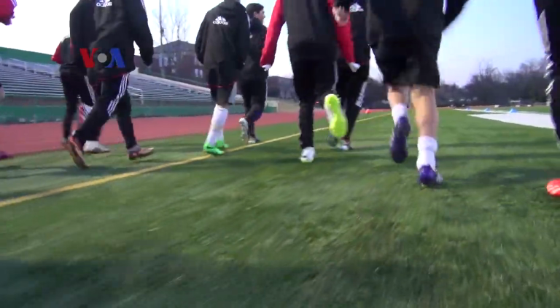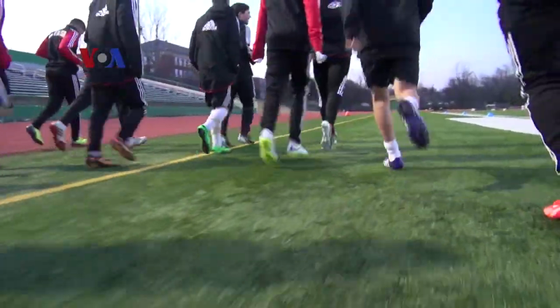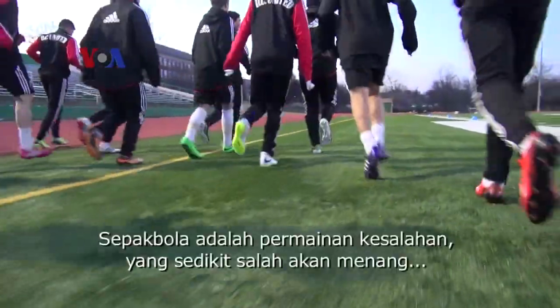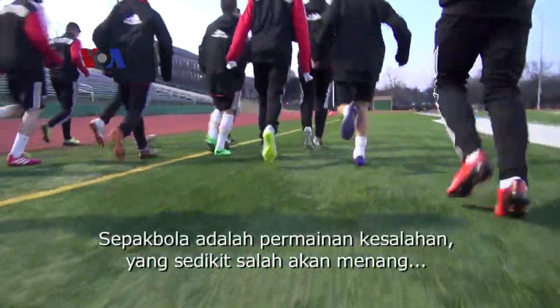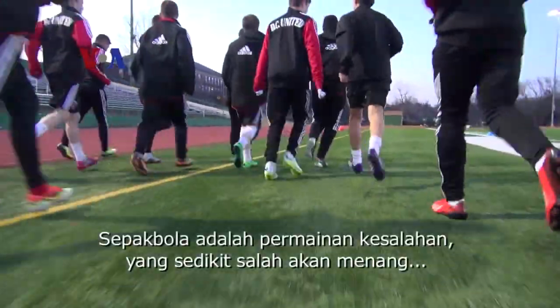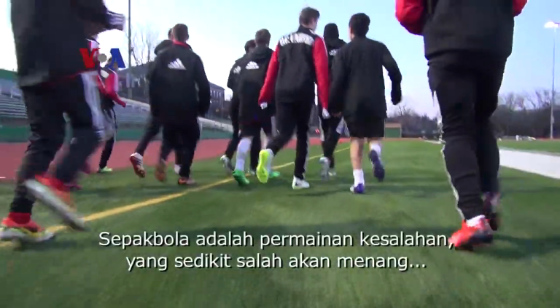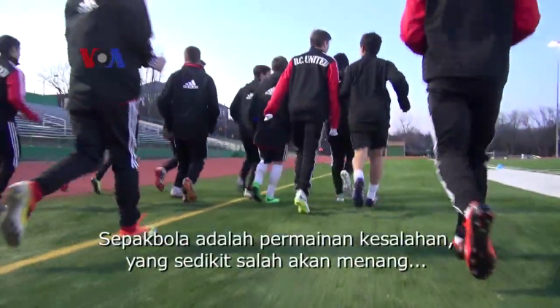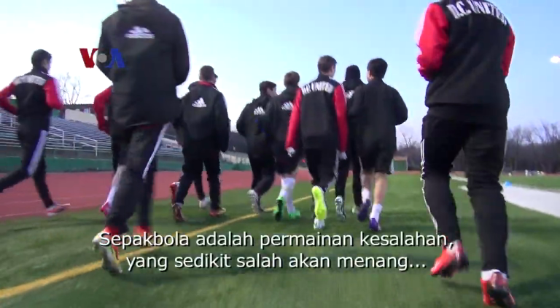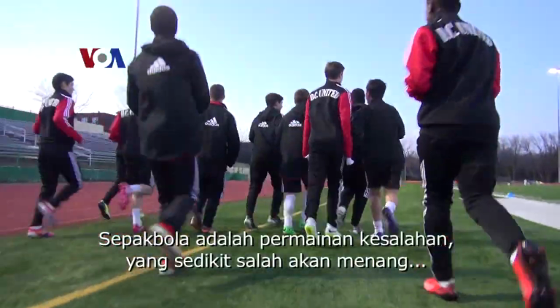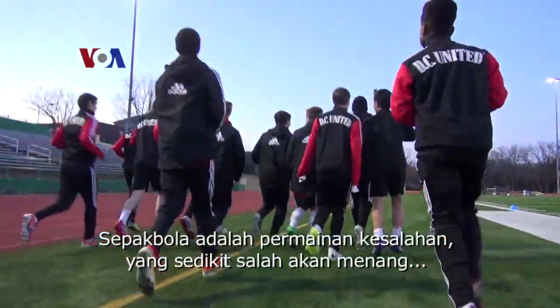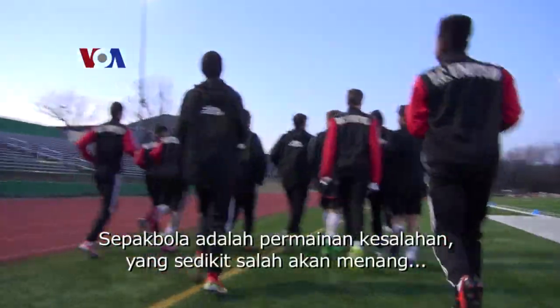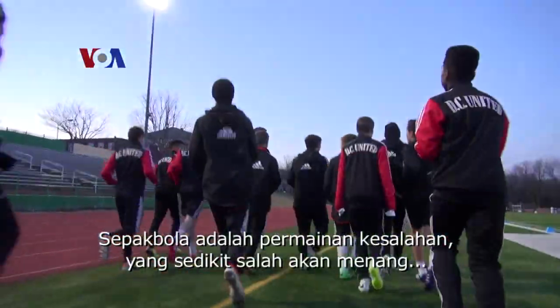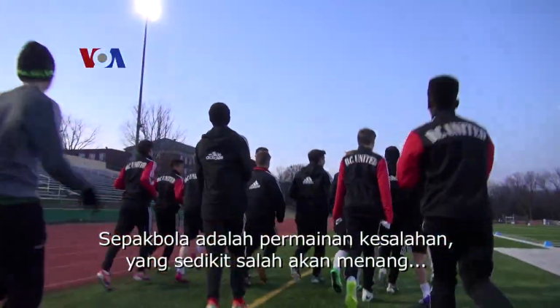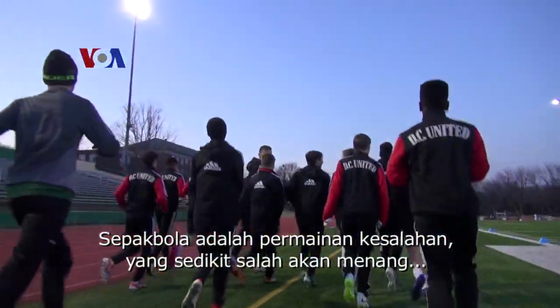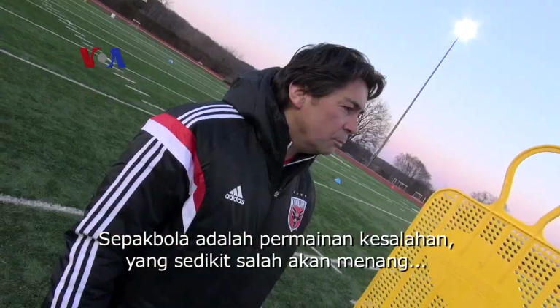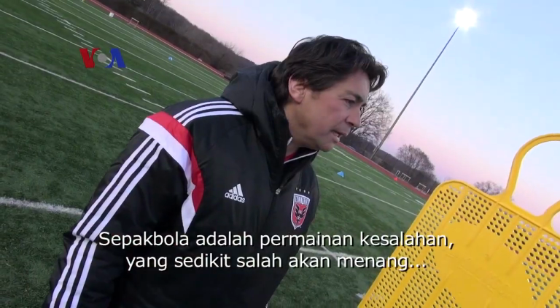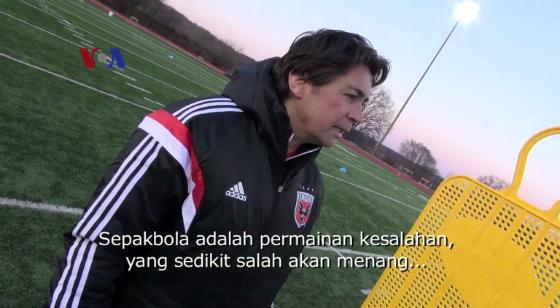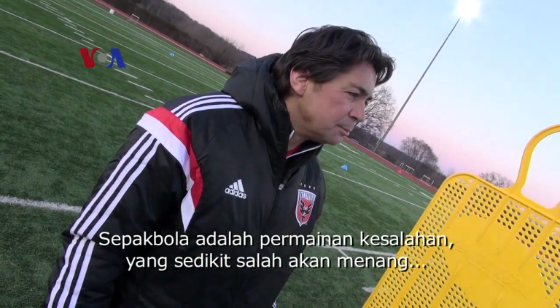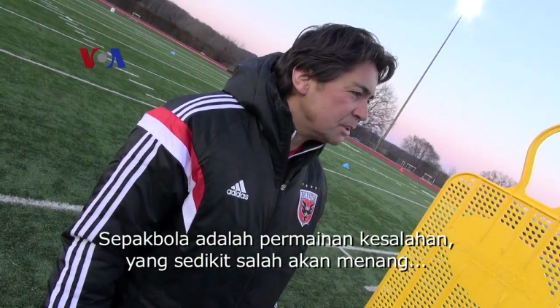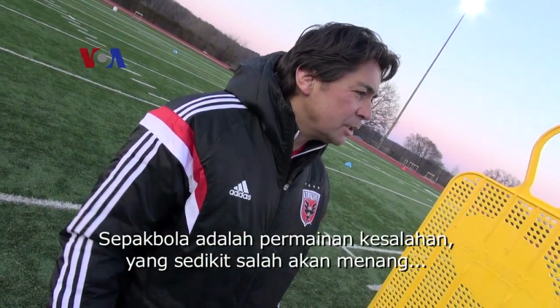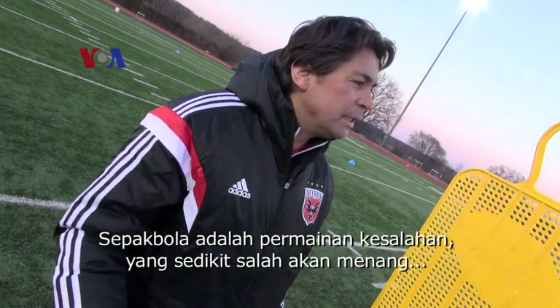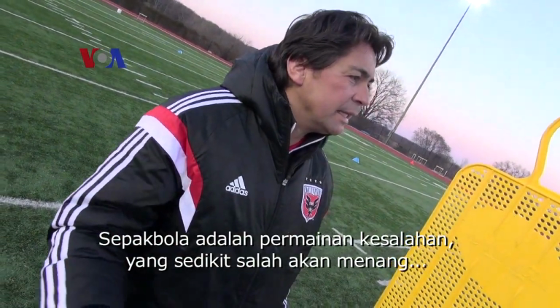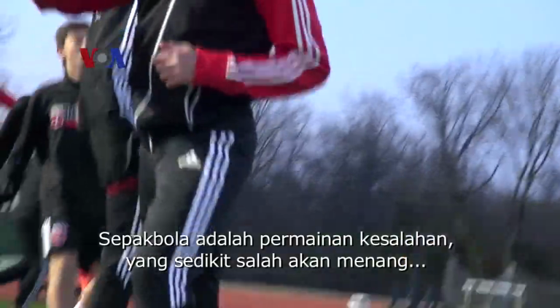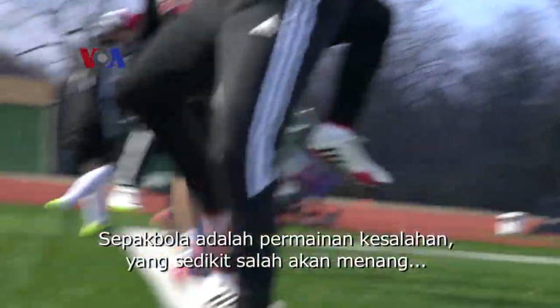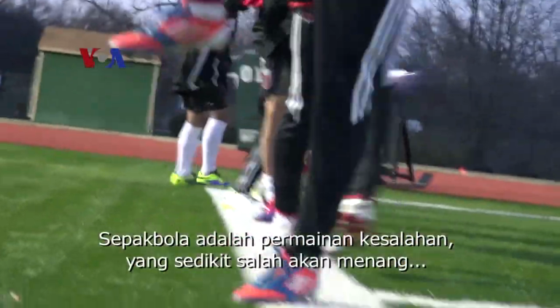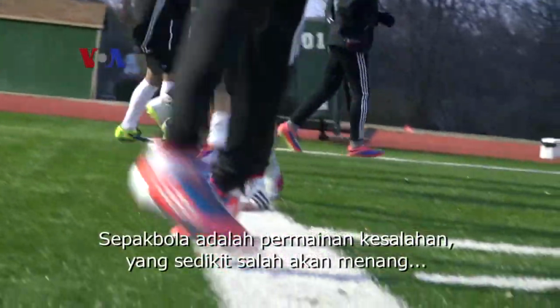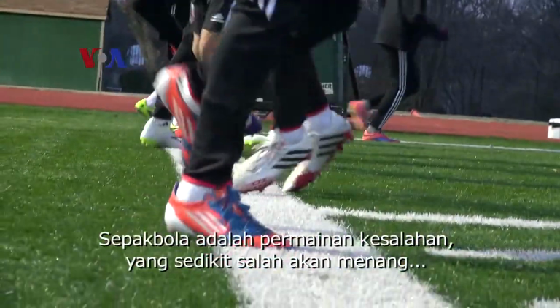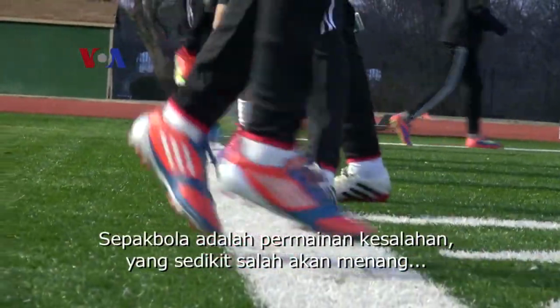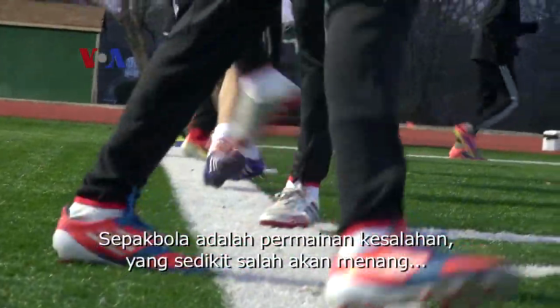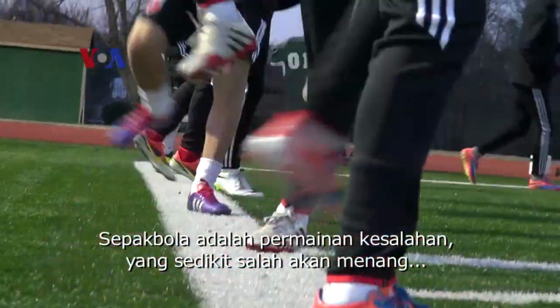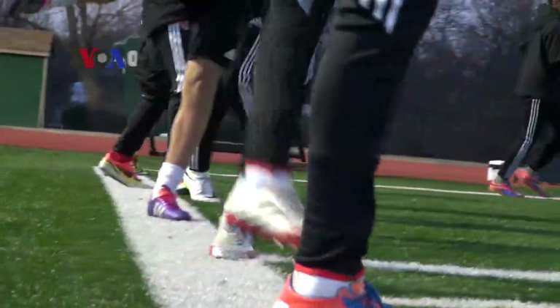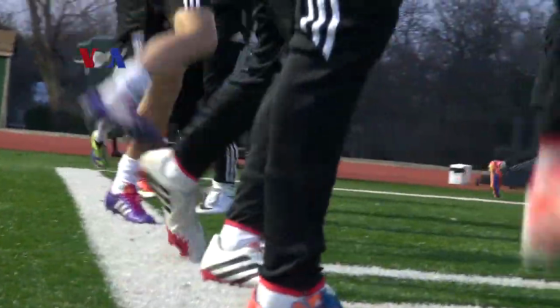Soccer is a game of mistakes. Who makes less mistakes wins the game. Simple.